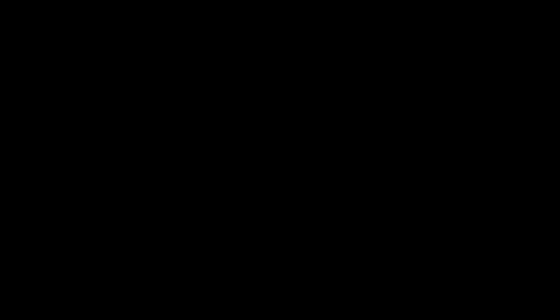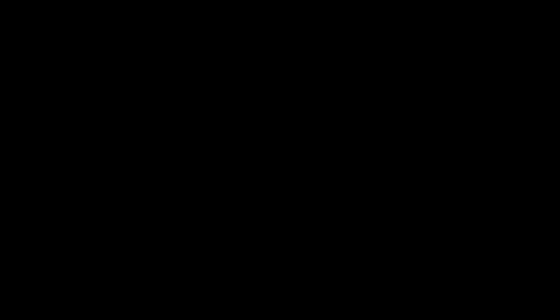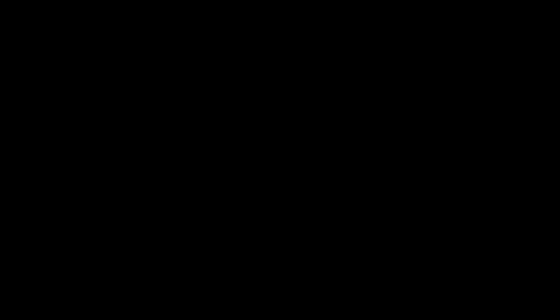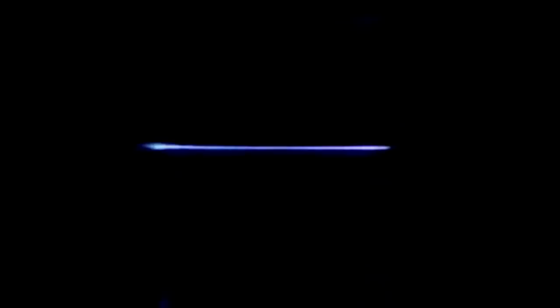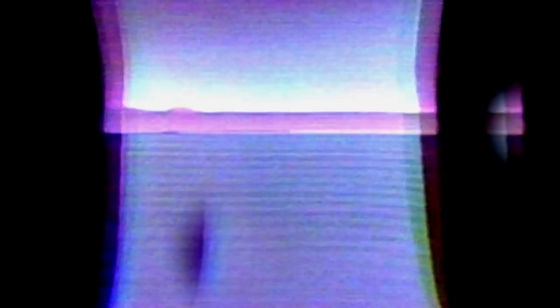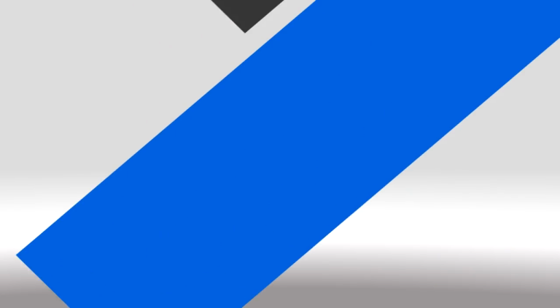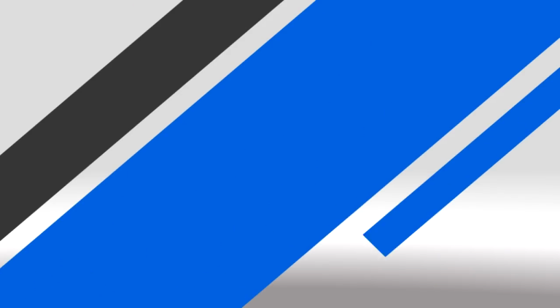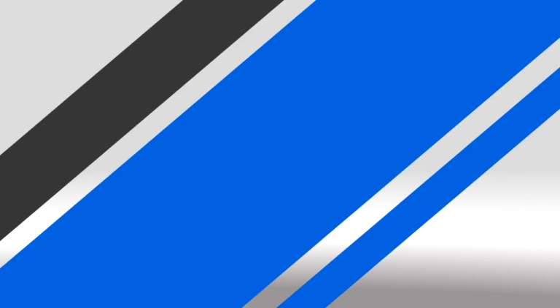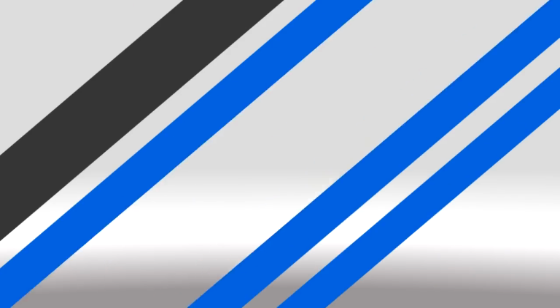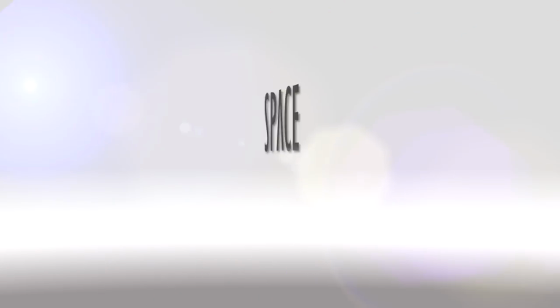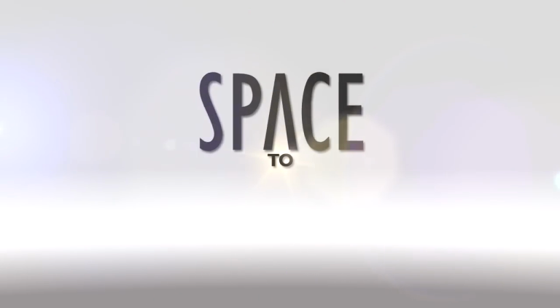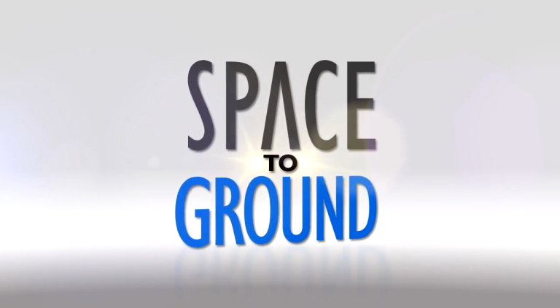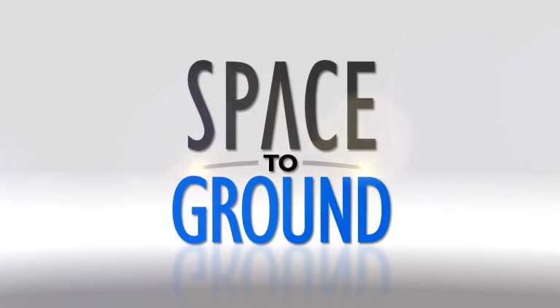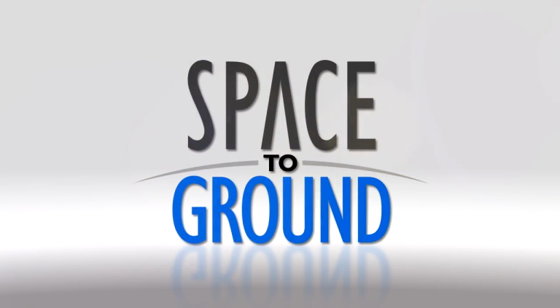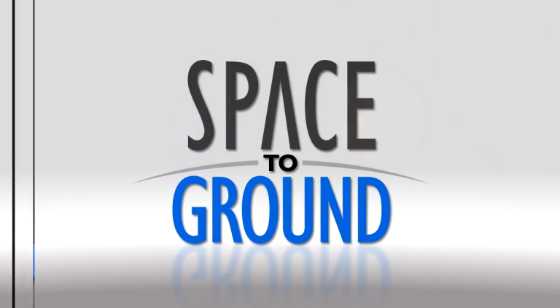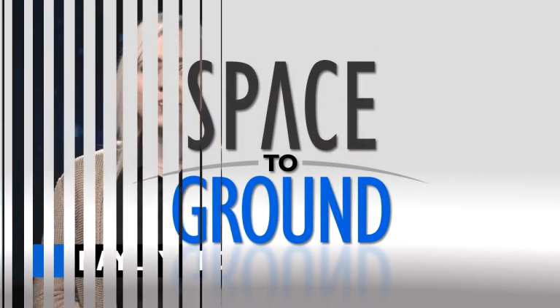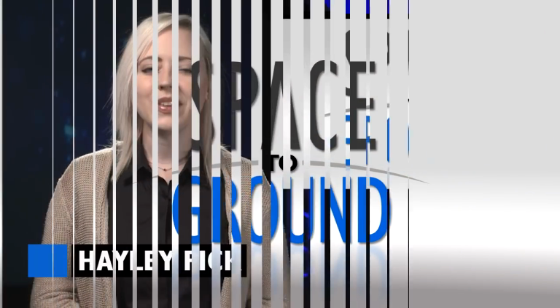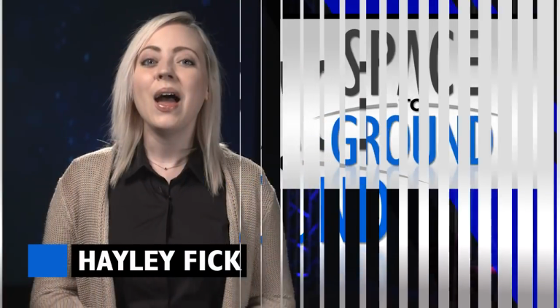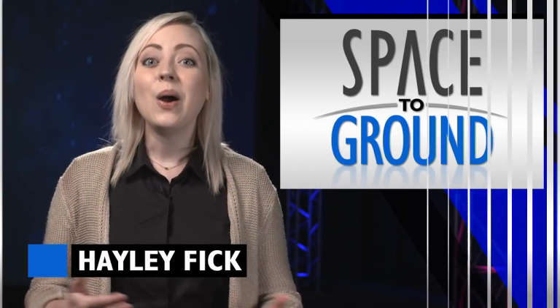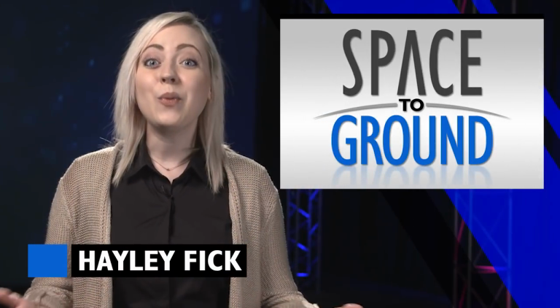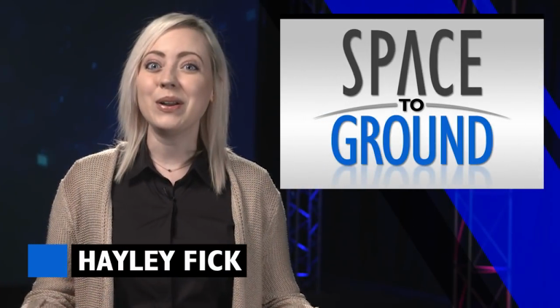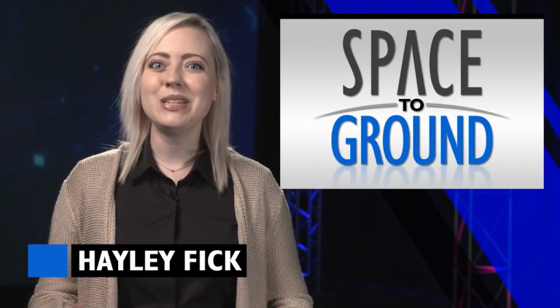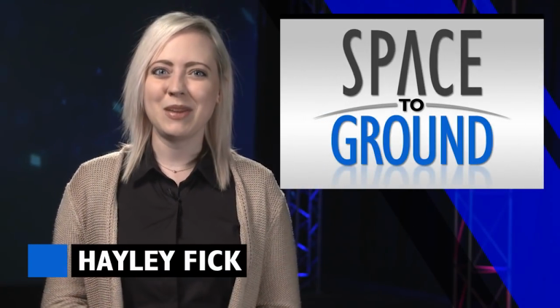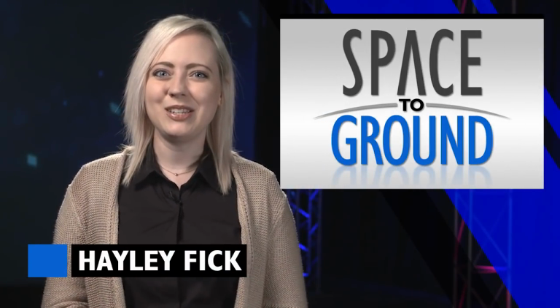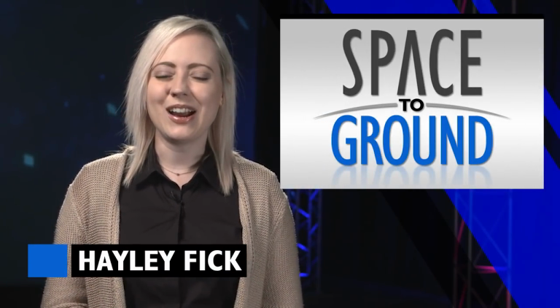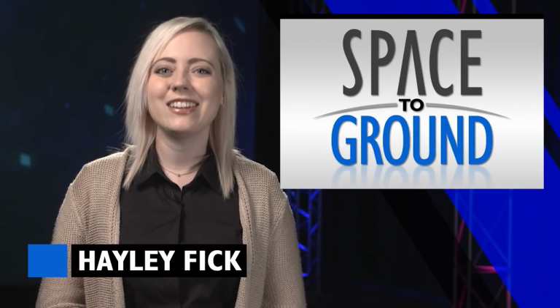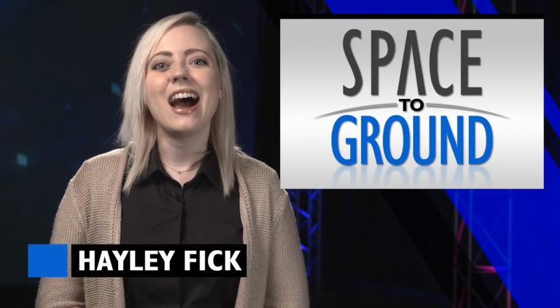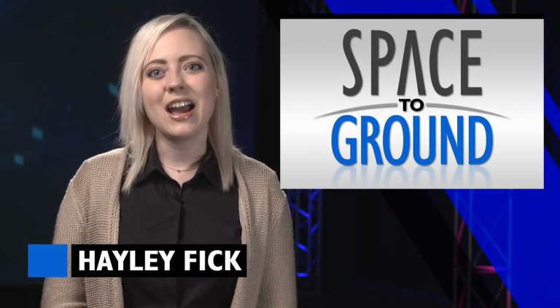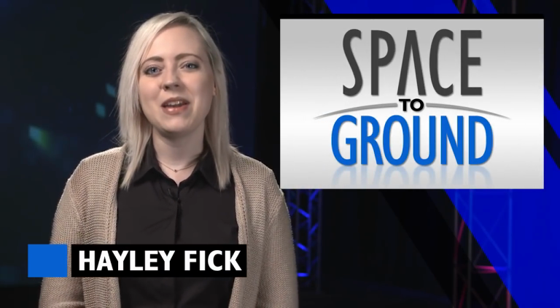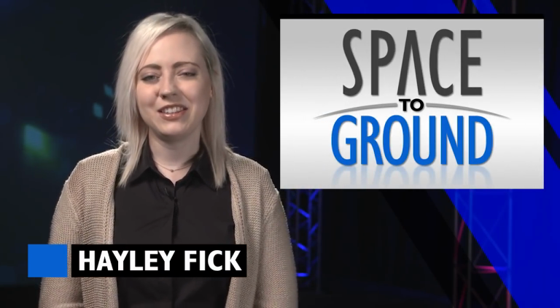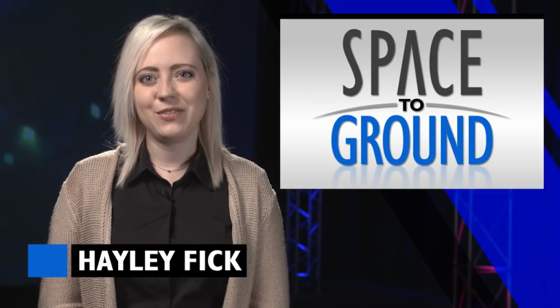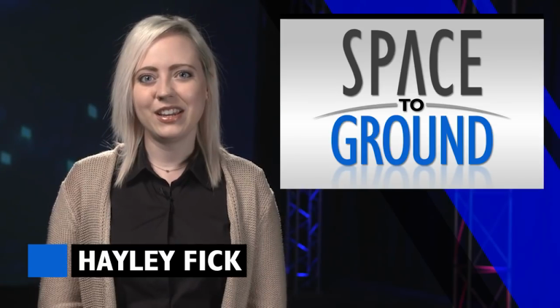Houston Station on Space to Ground. Welcome to Space to Ground. I'm Haley Fick.